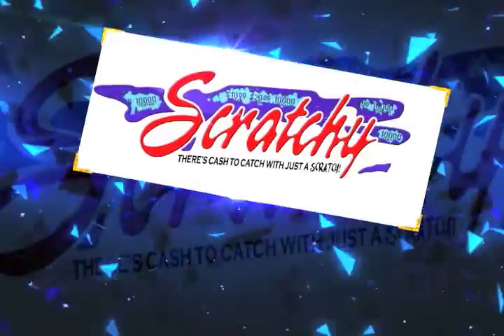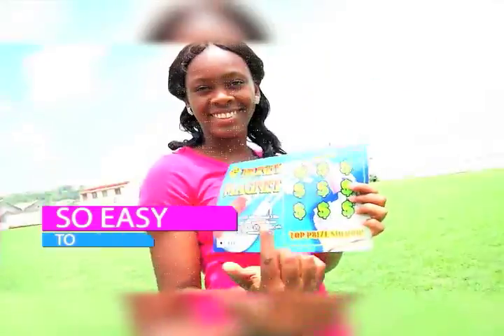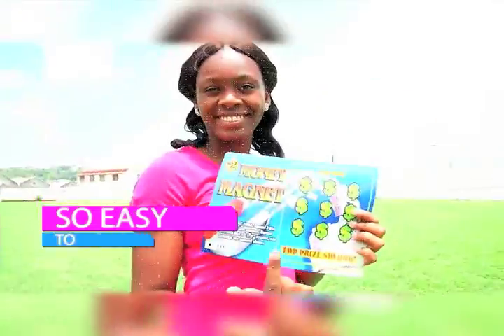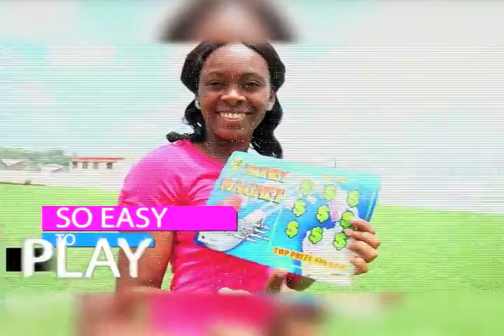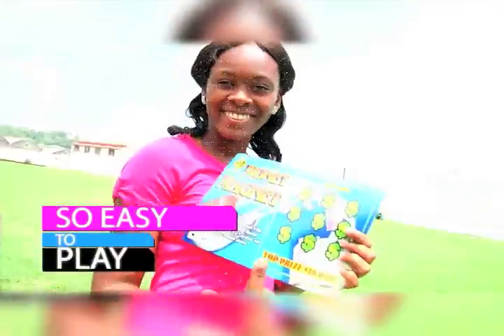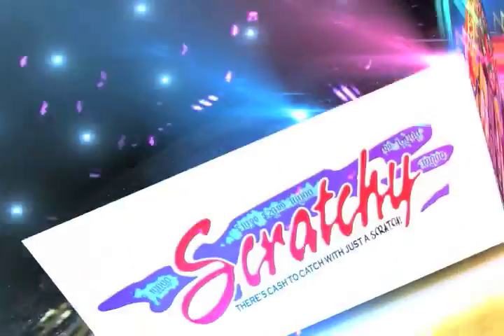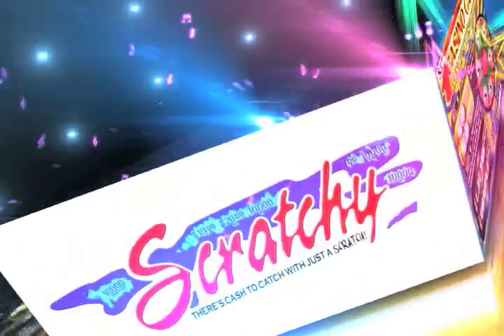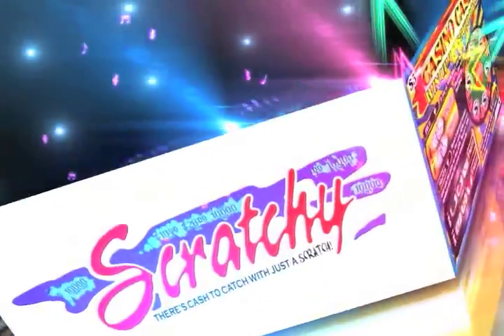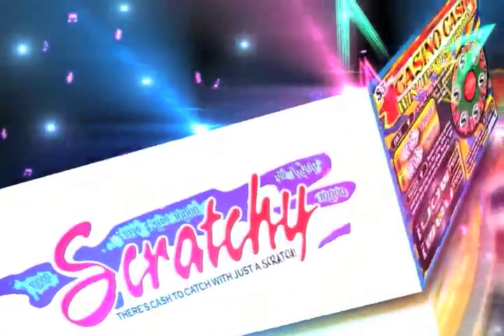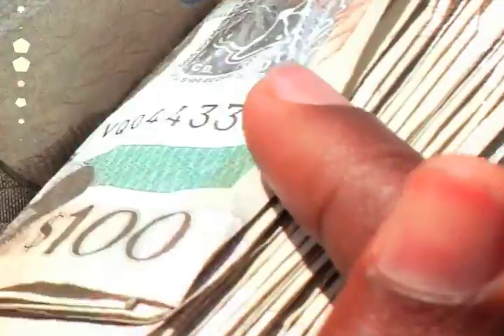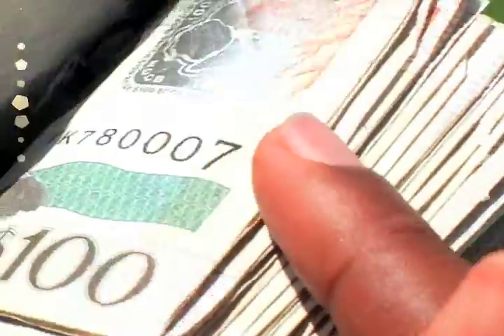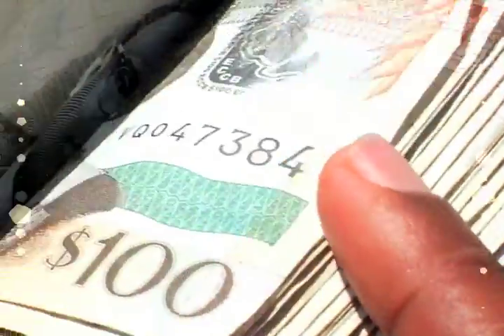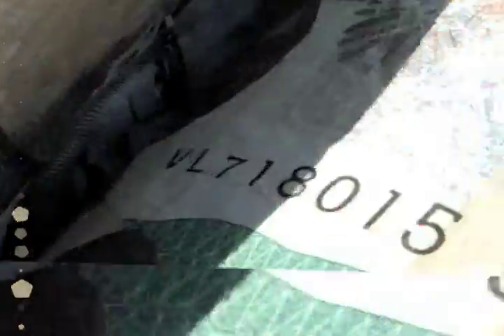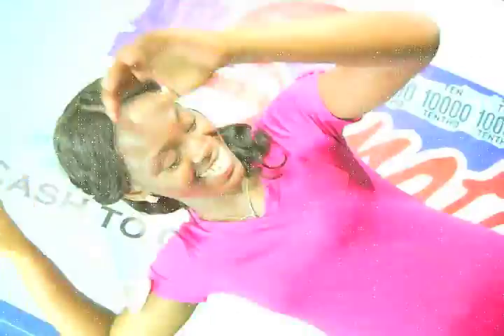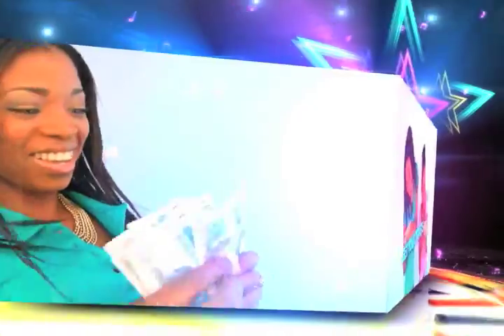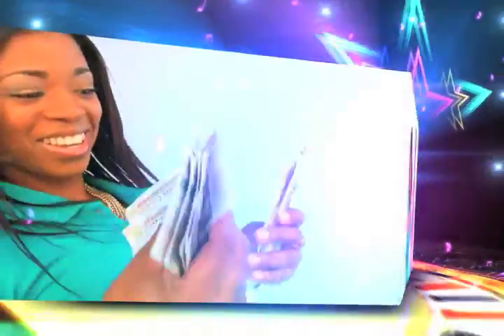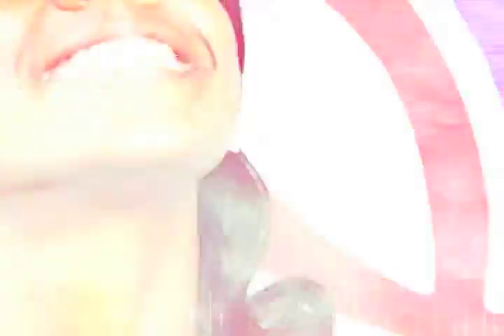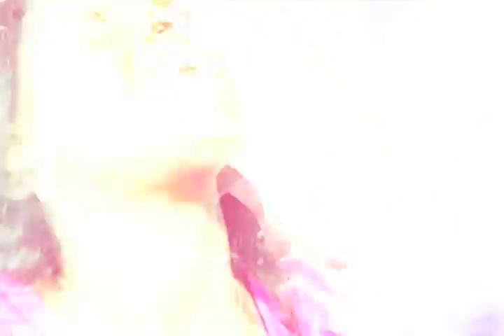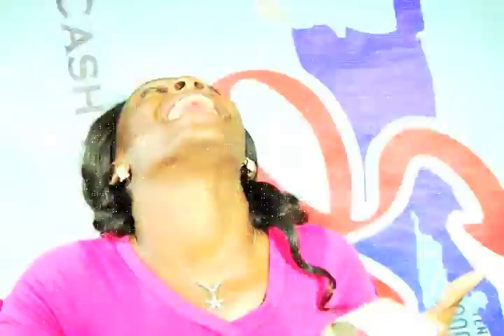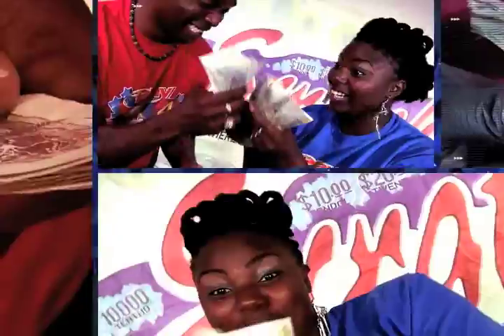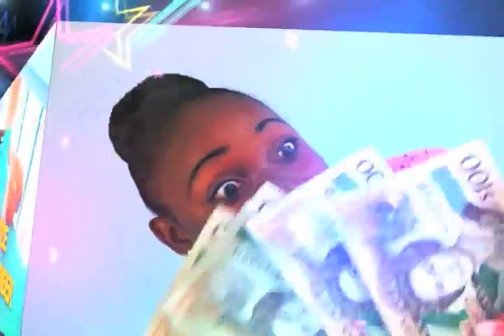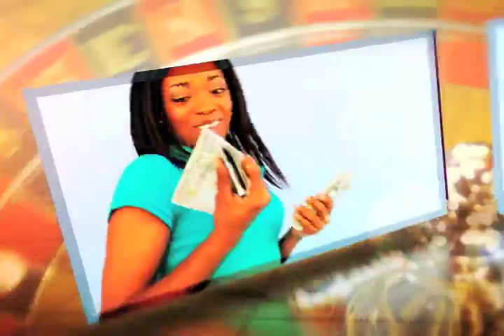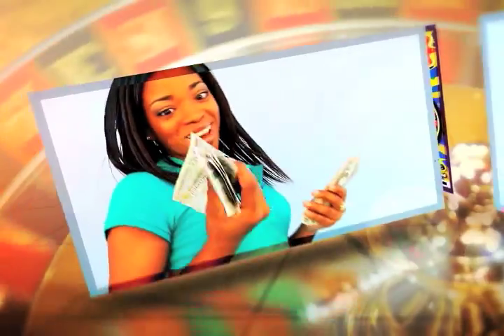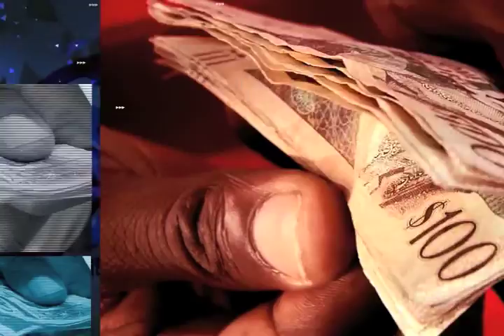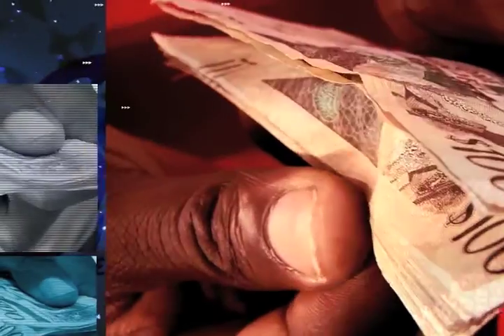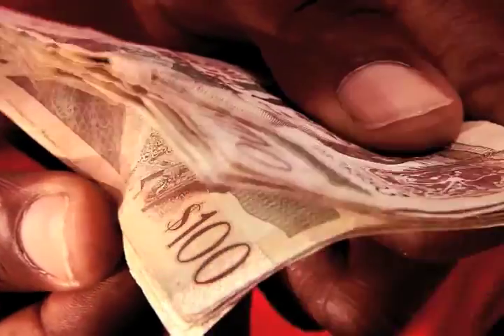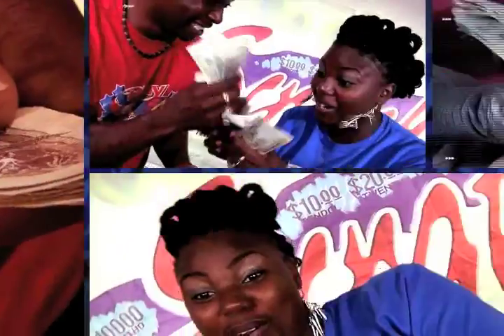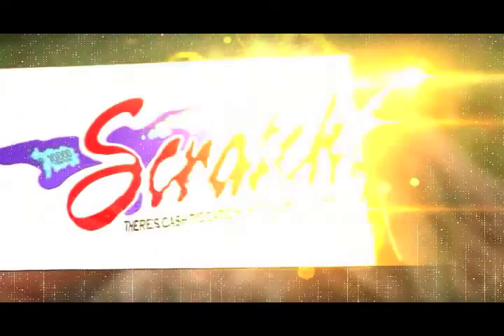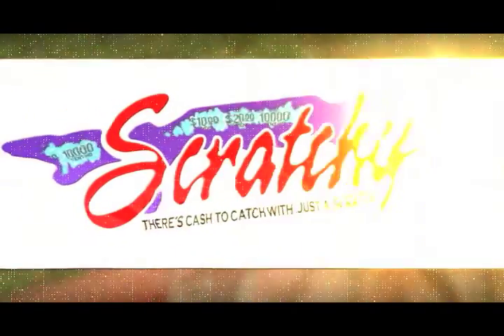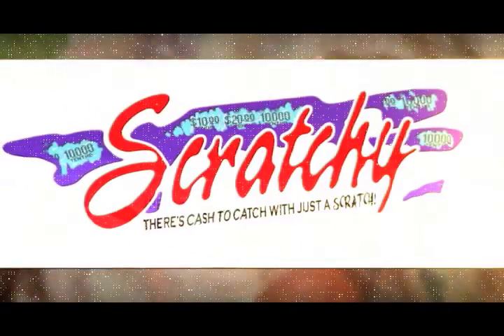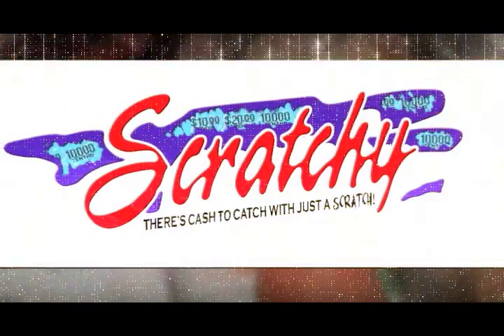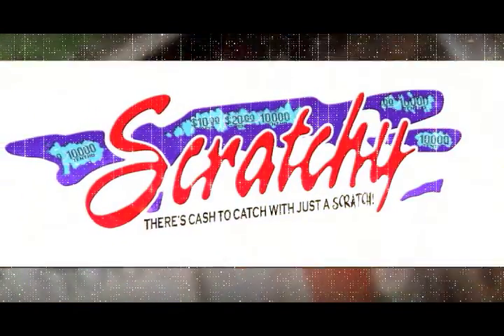Hurry, hurry — get your scratchy at all lotto agents. There's cash to cash with just a scratch. Stay scratchy.